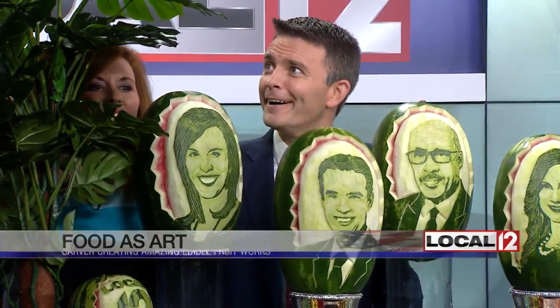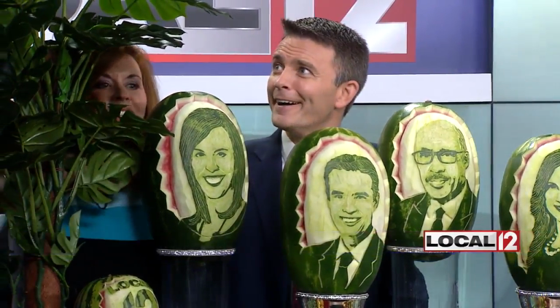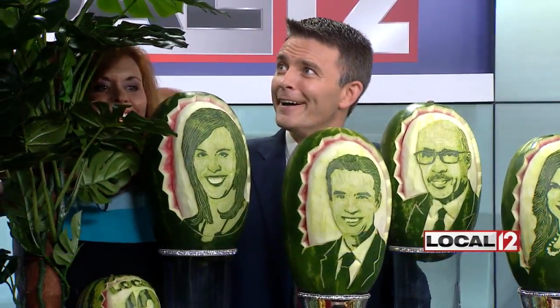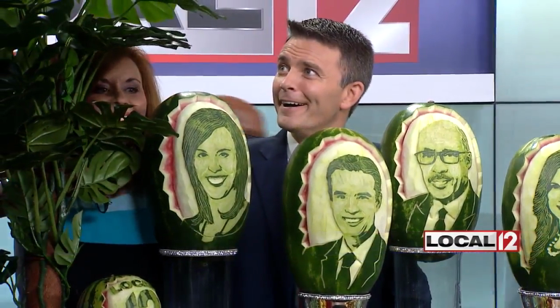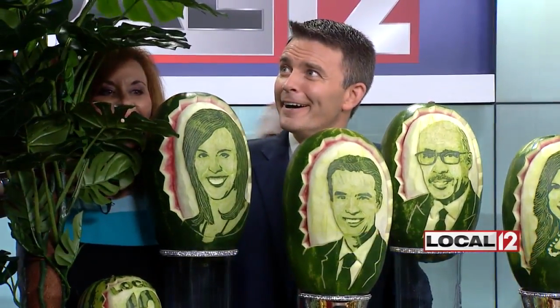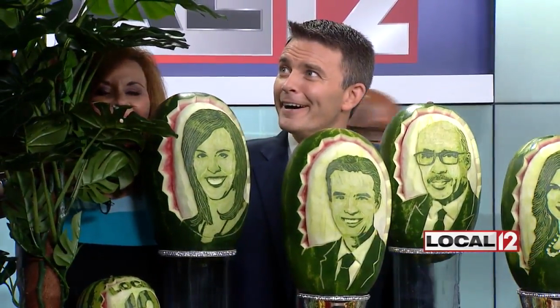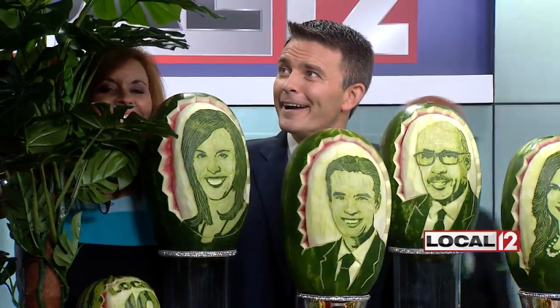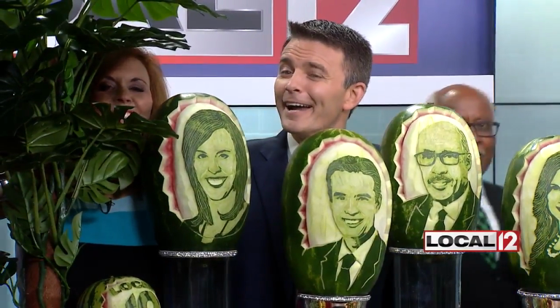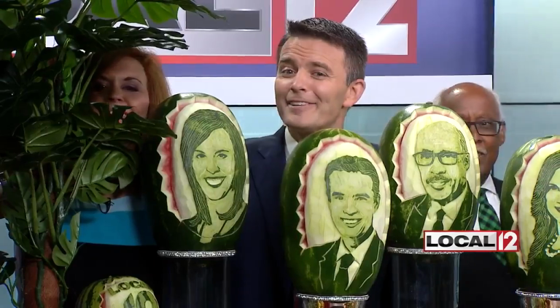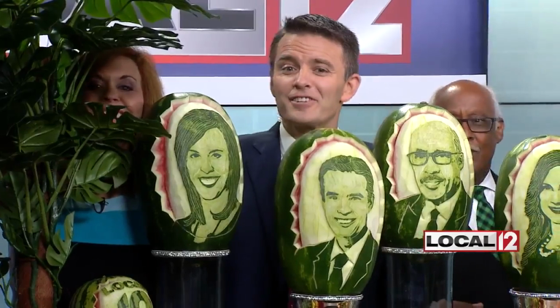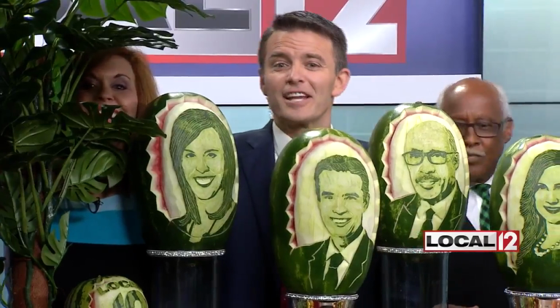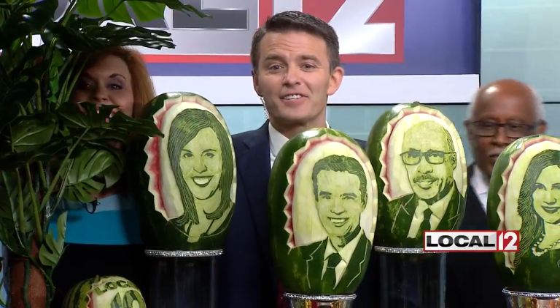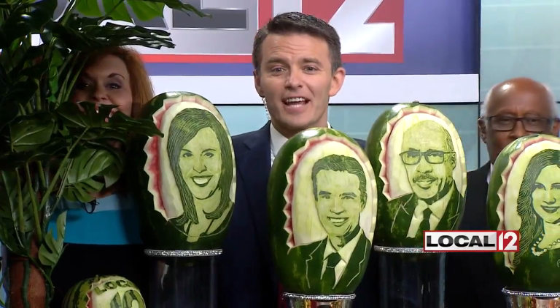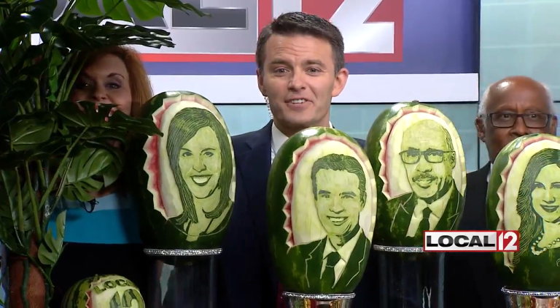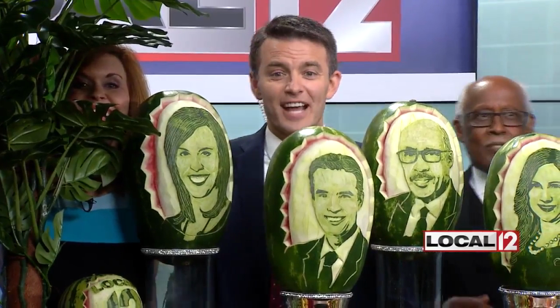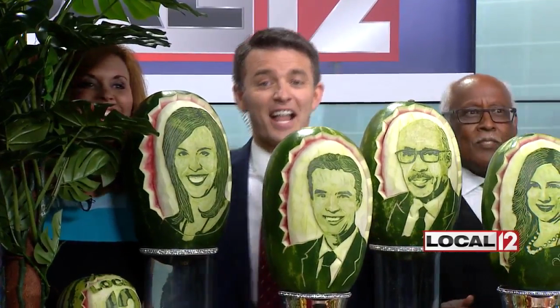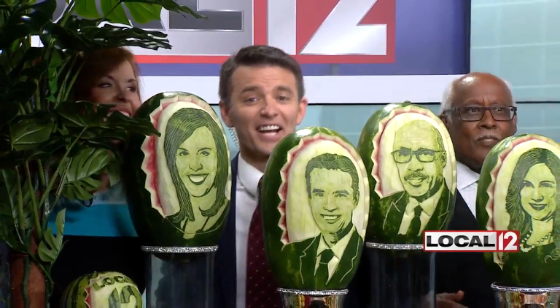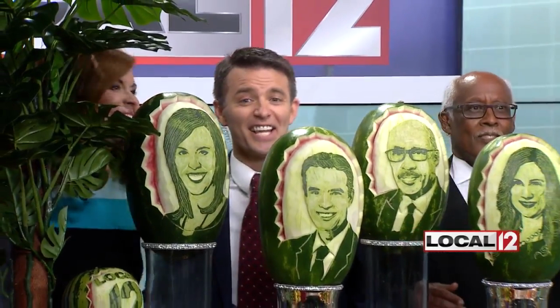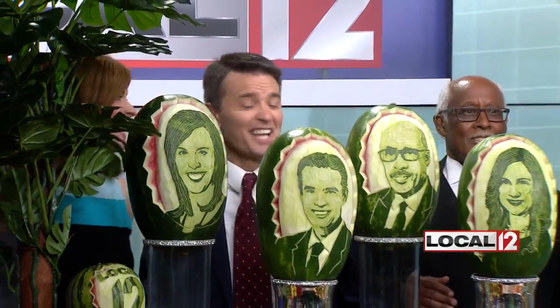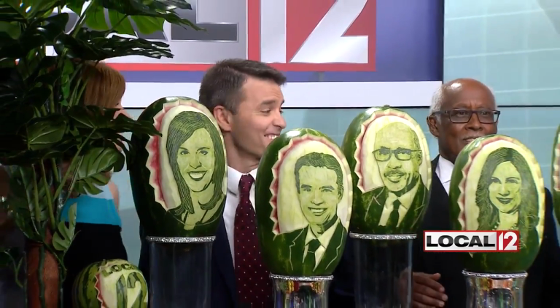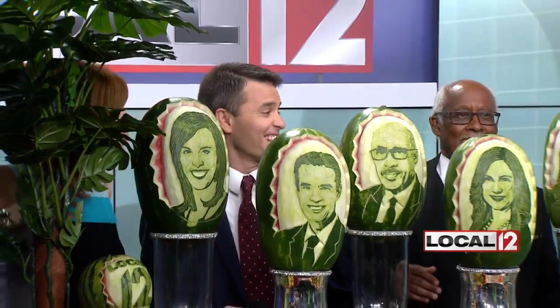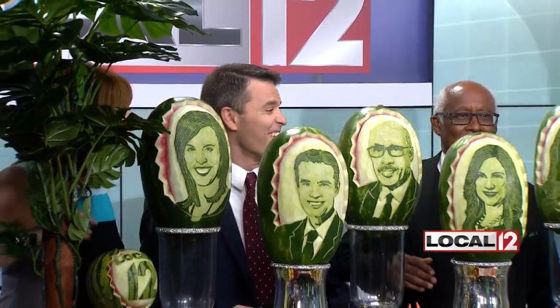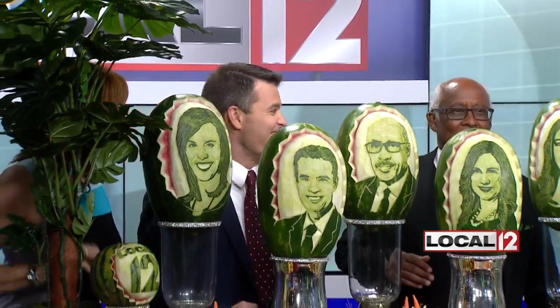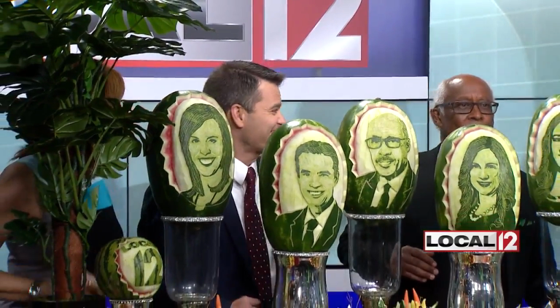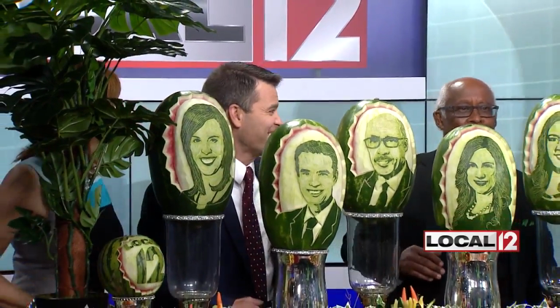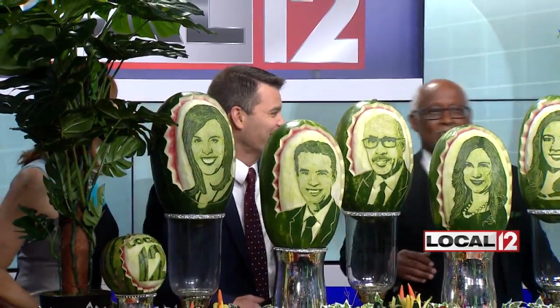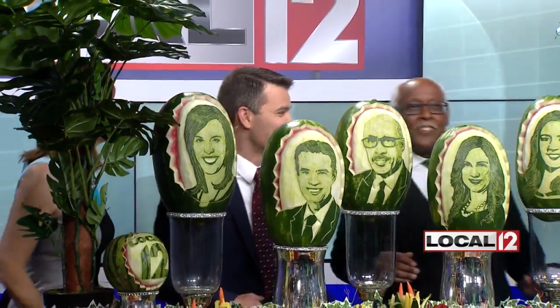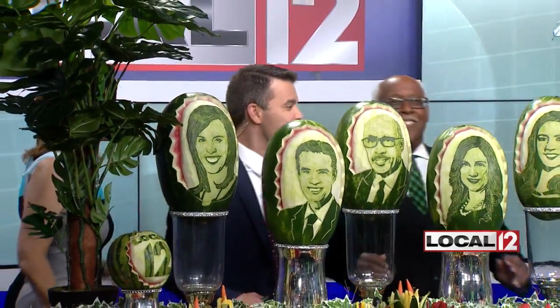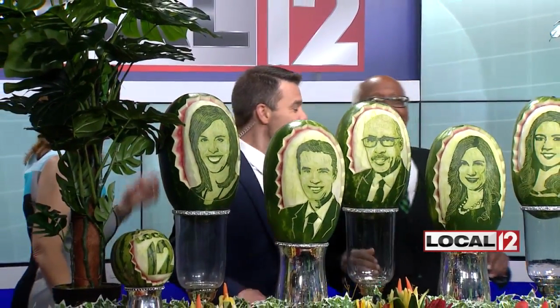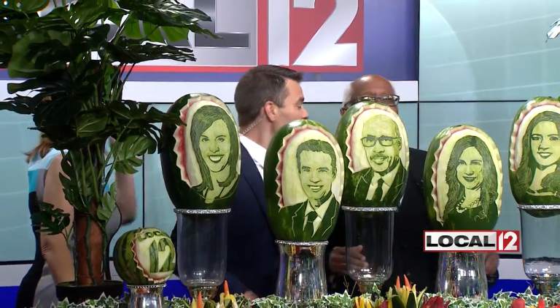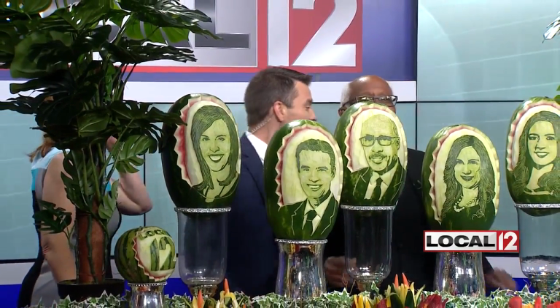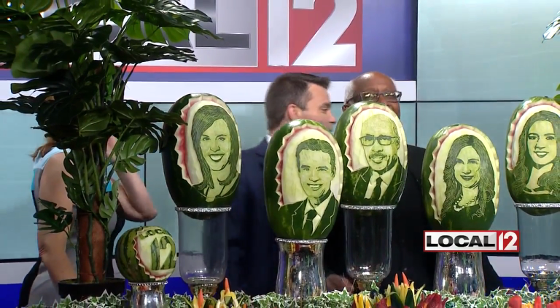It looks just like — I can't see! It is really fast. It's really, really fast.